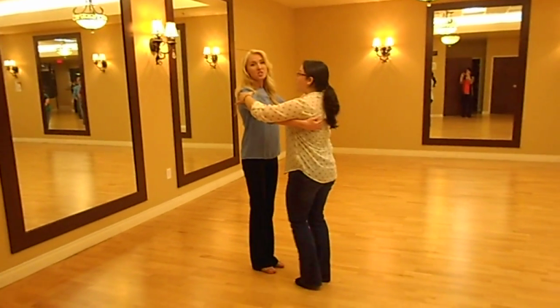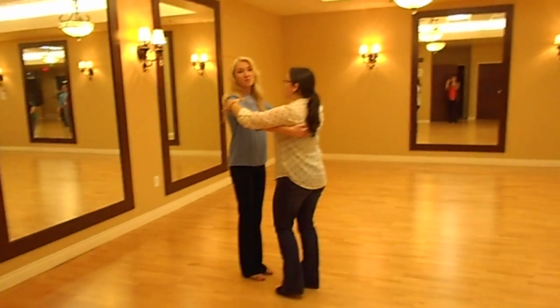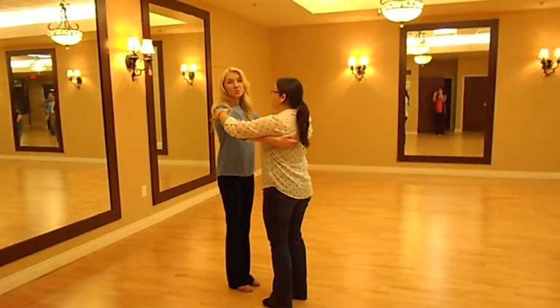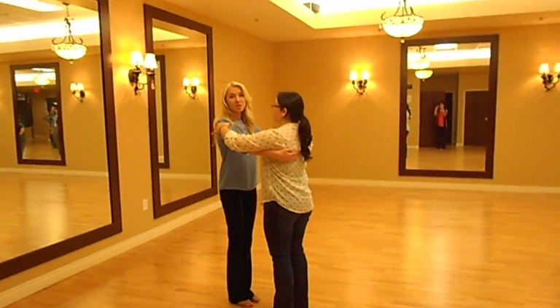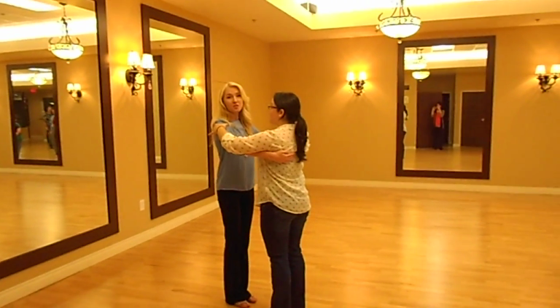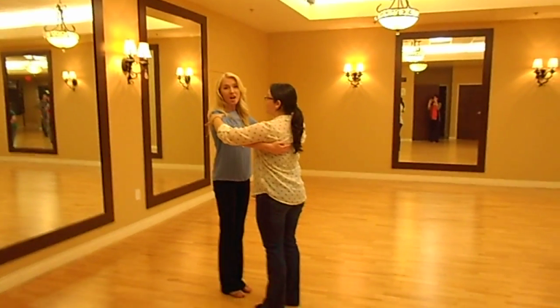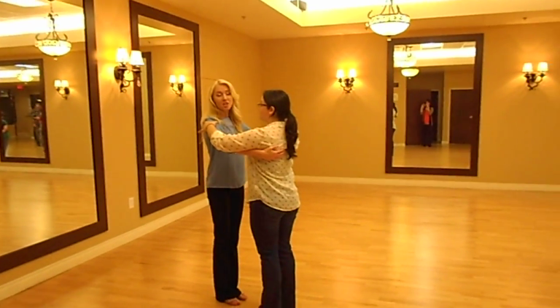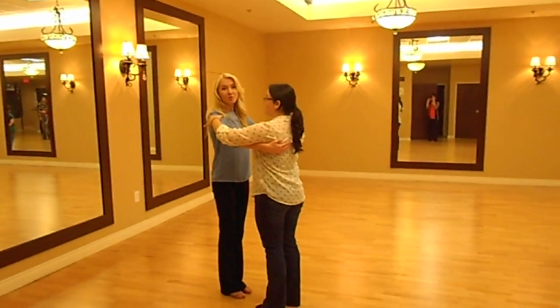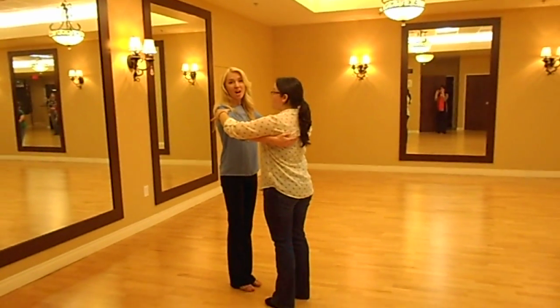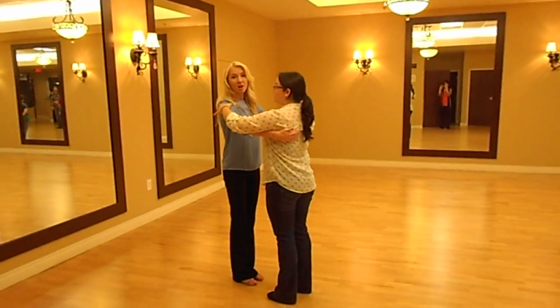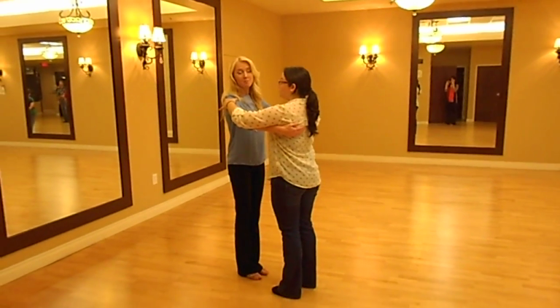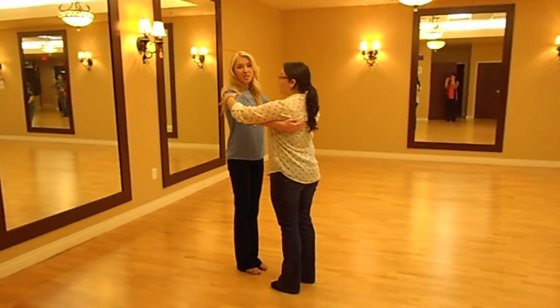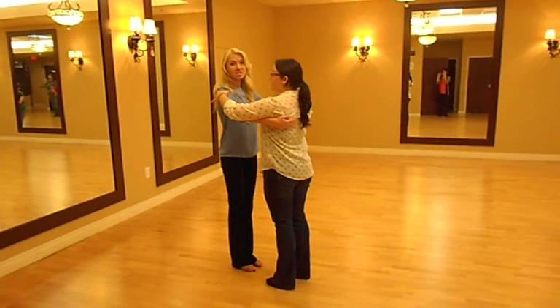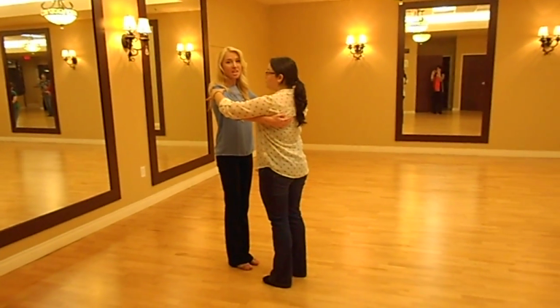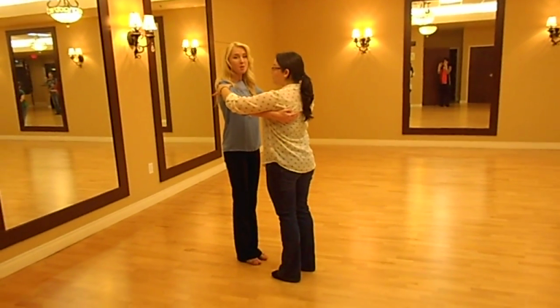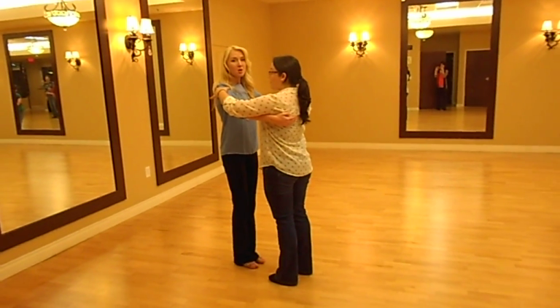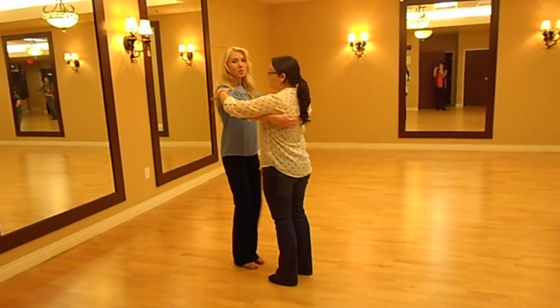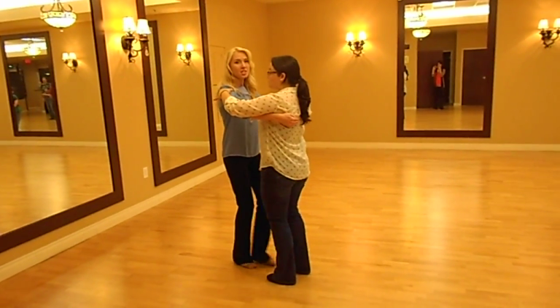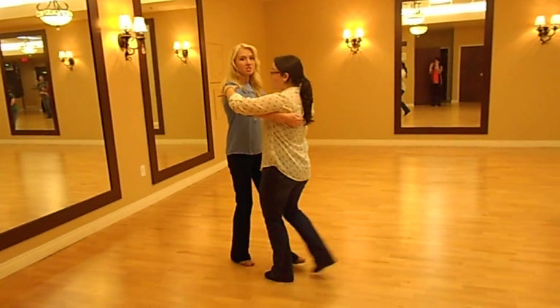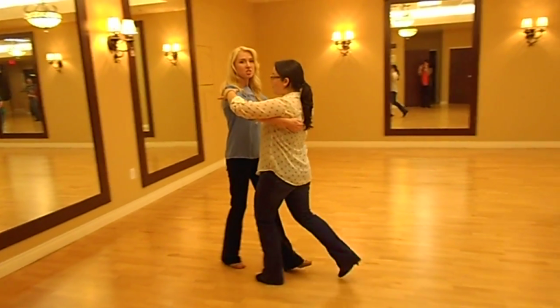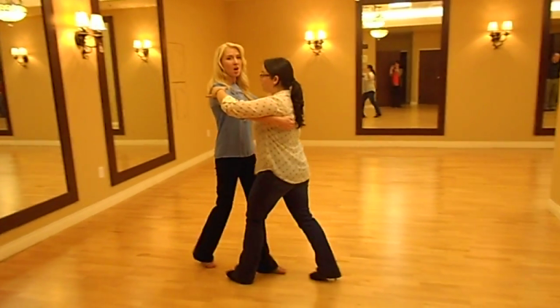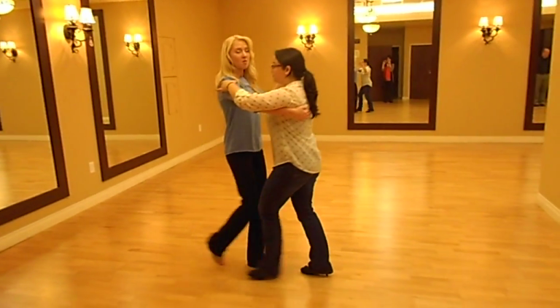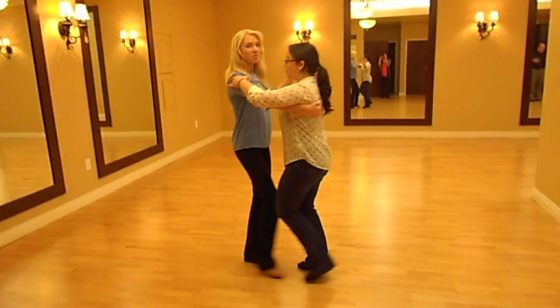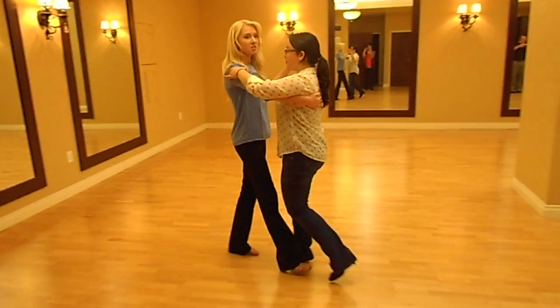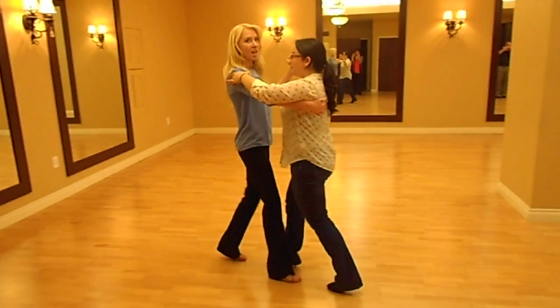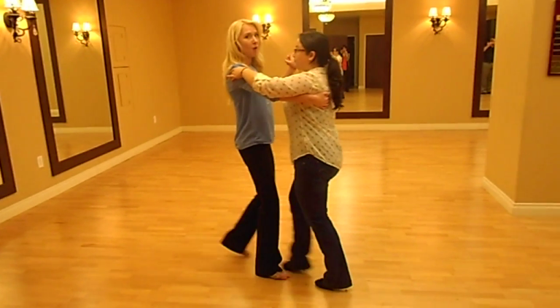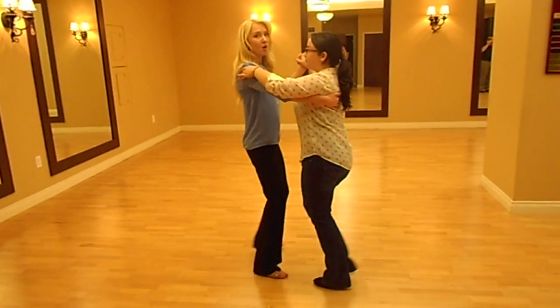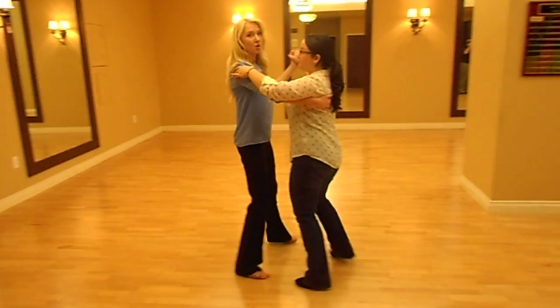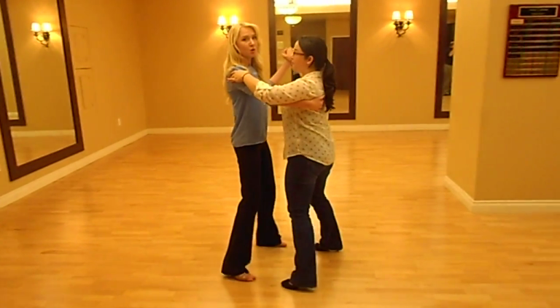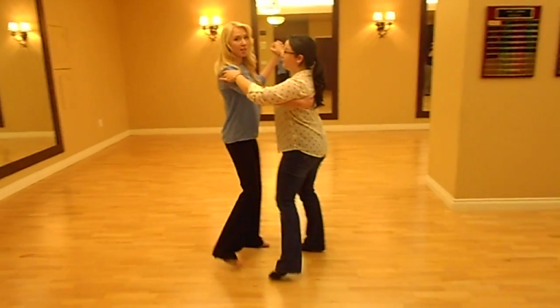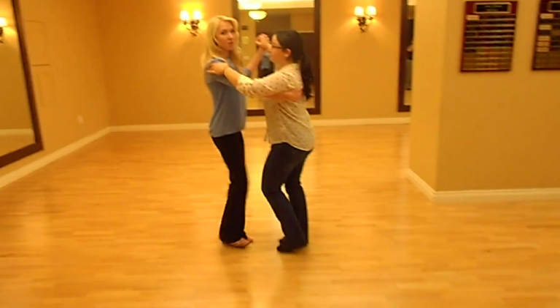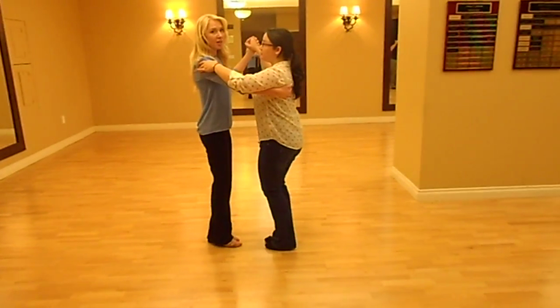First we're going to do foxtrot. We have our magic step, which is slow, slow, quick, quick.